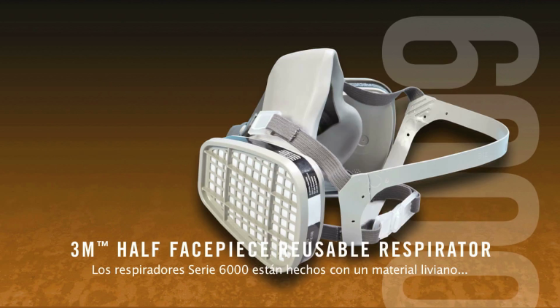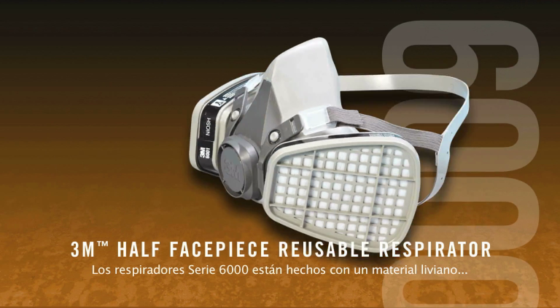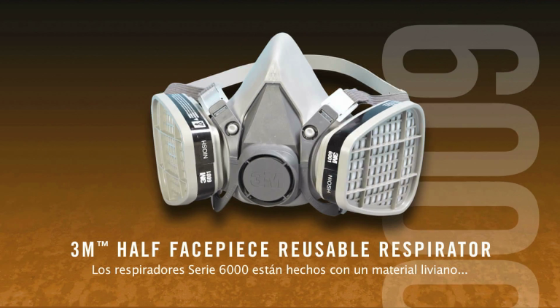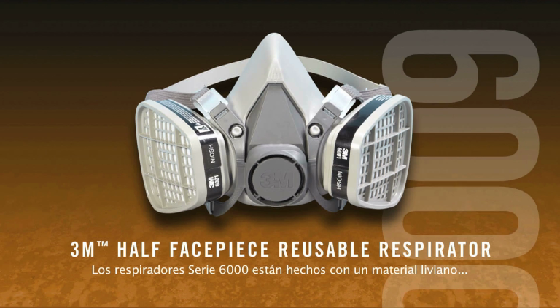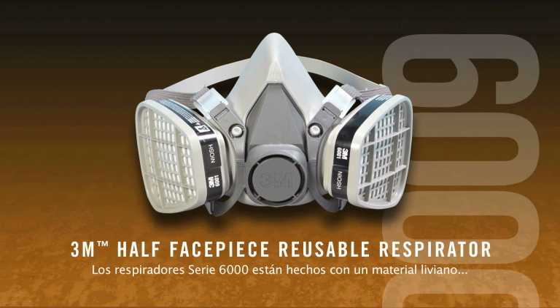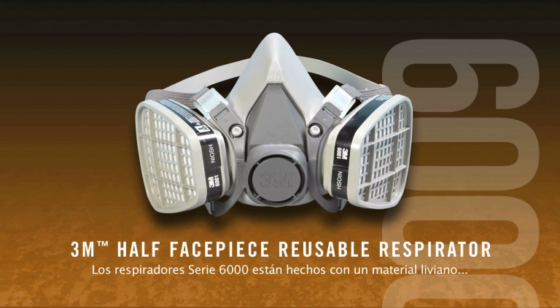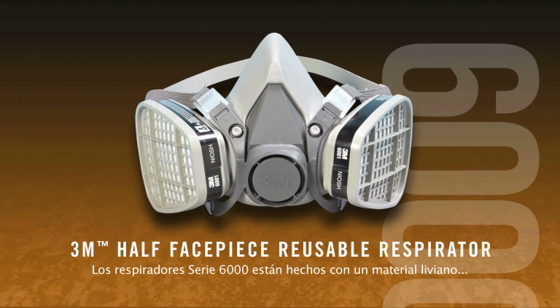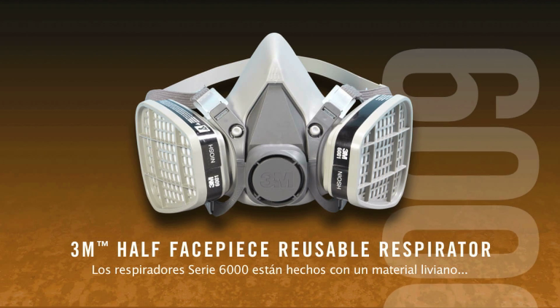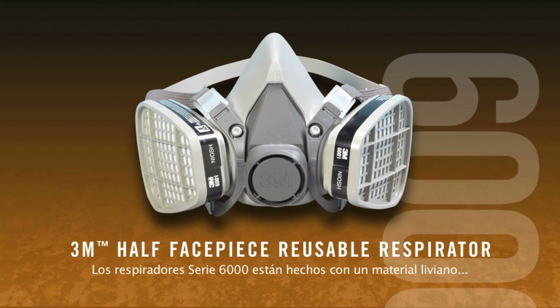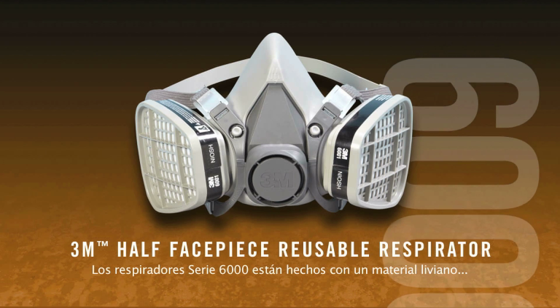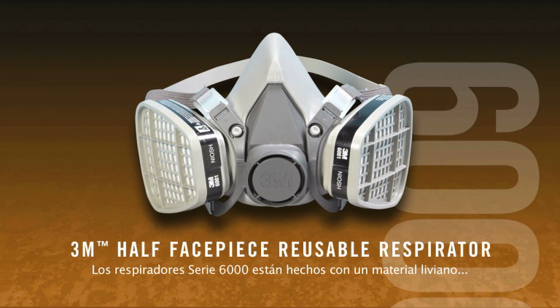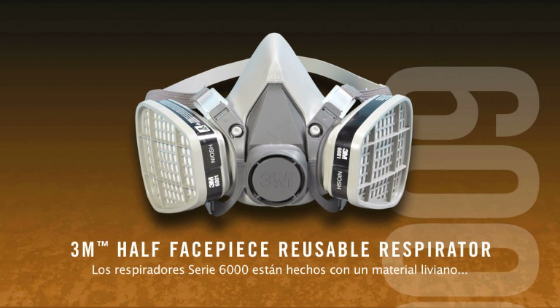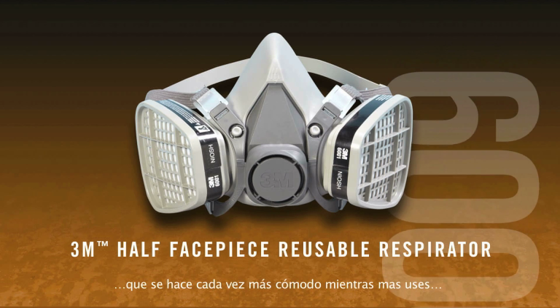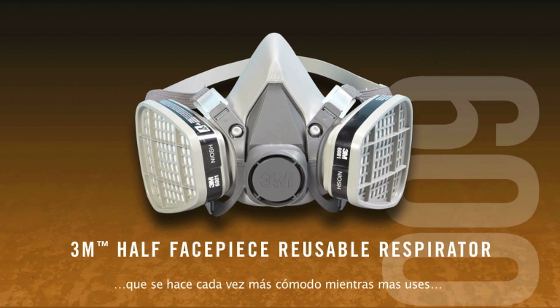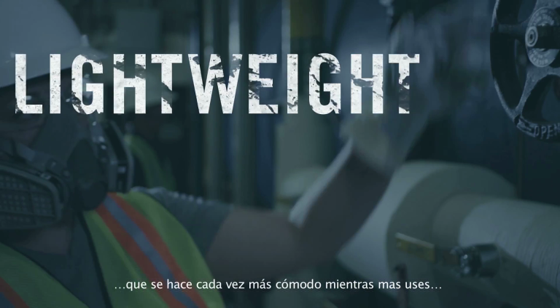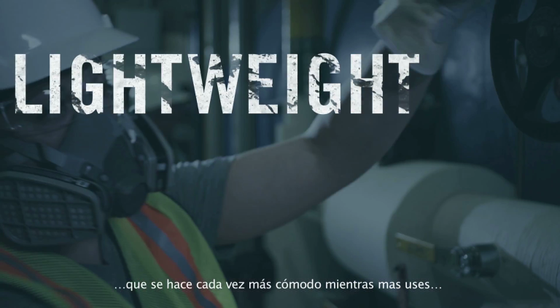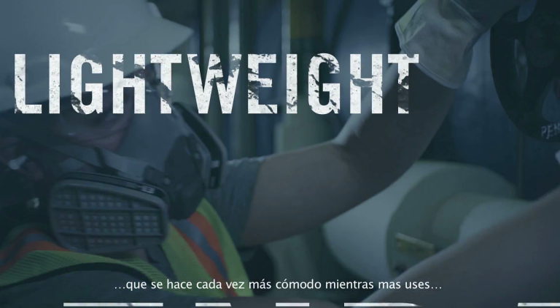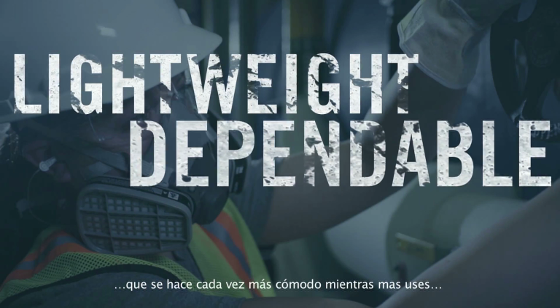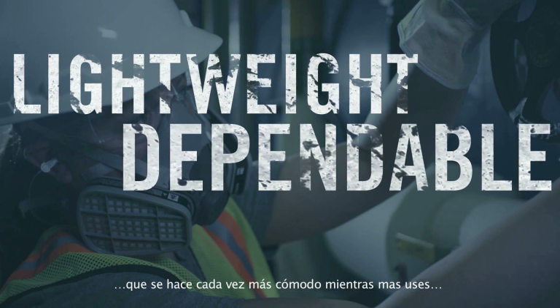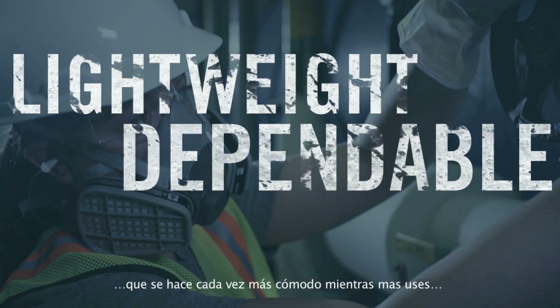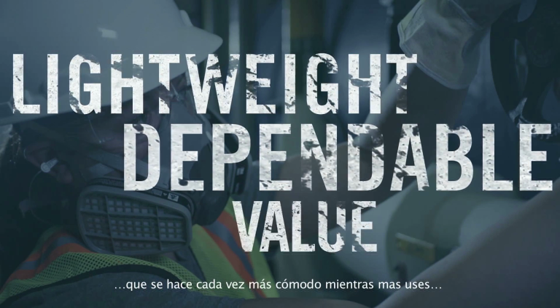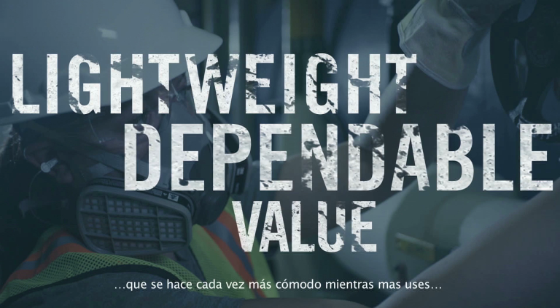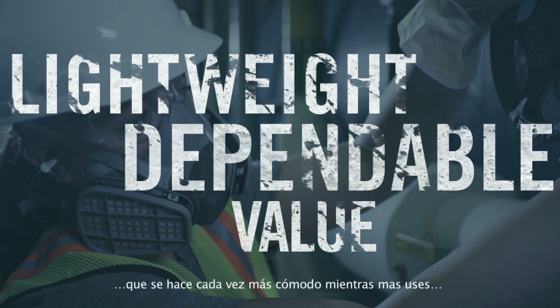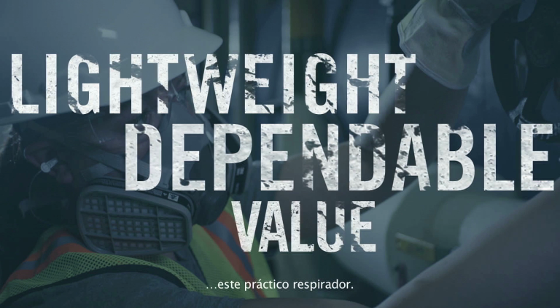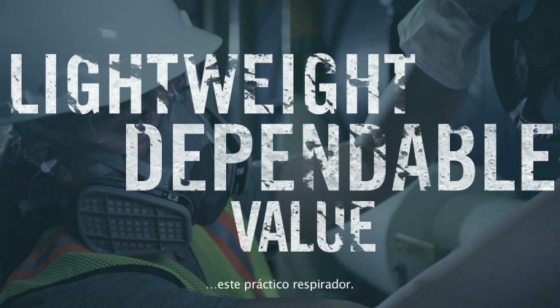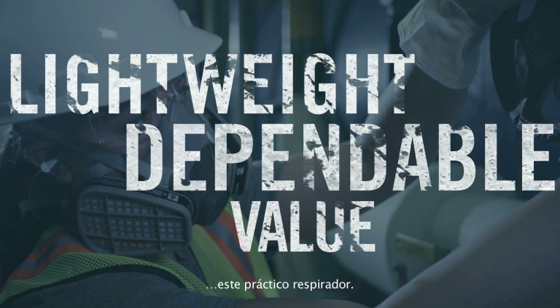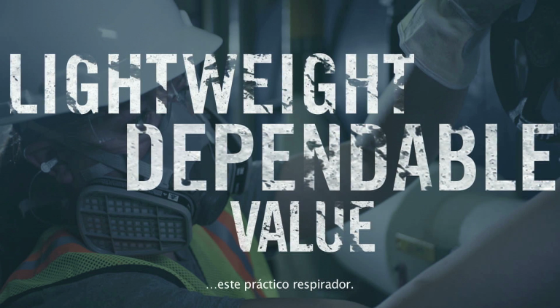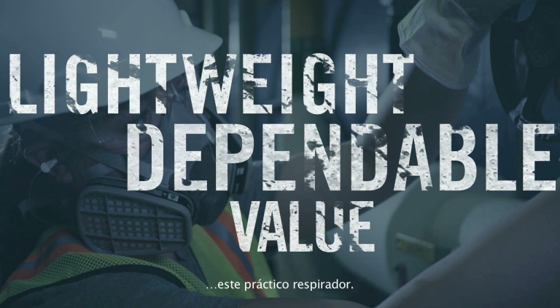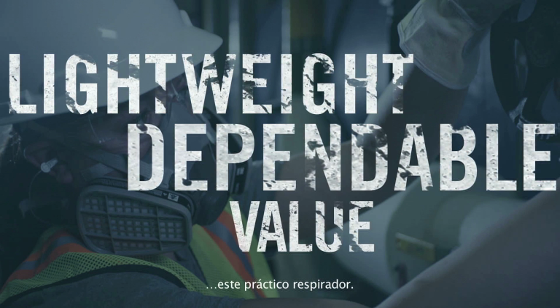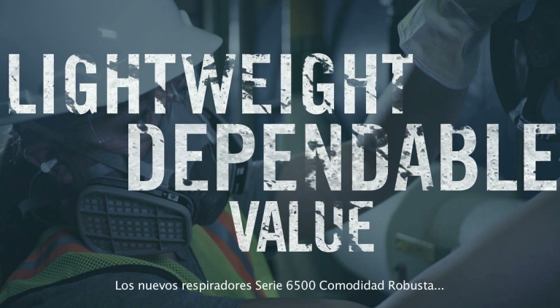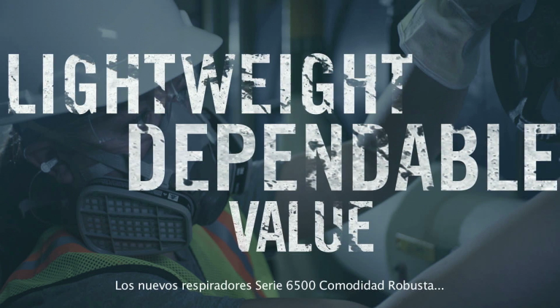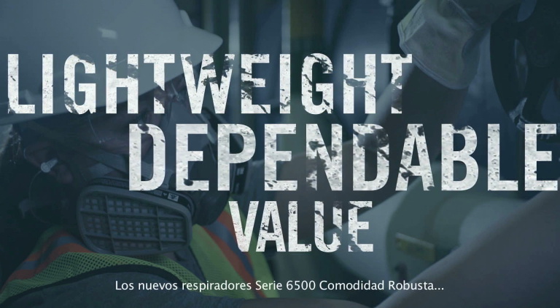The 6000 series features a lightweight material that becomes more comfortable the longer you wear this easy-to-use respirator.